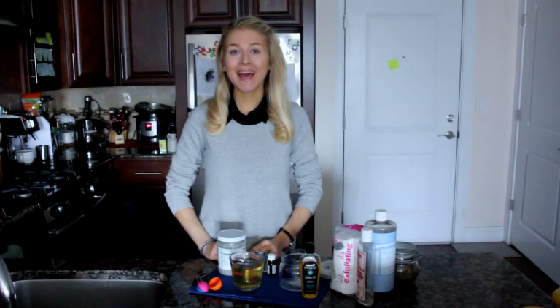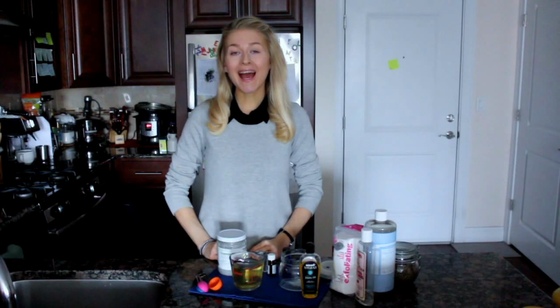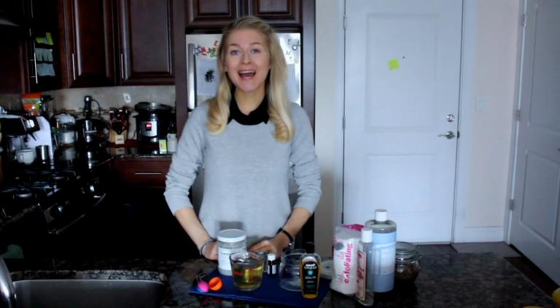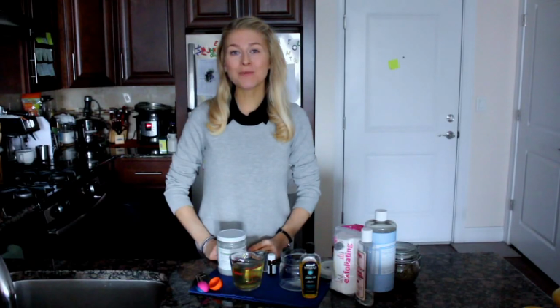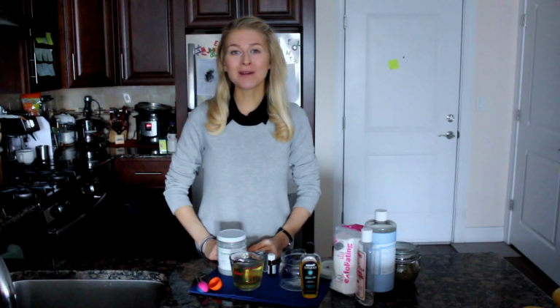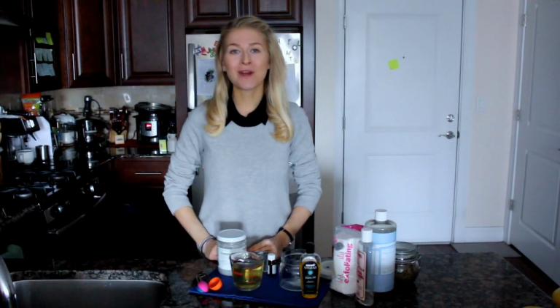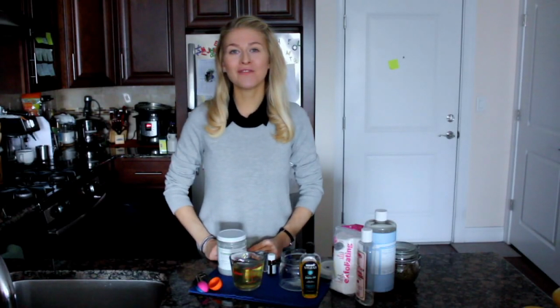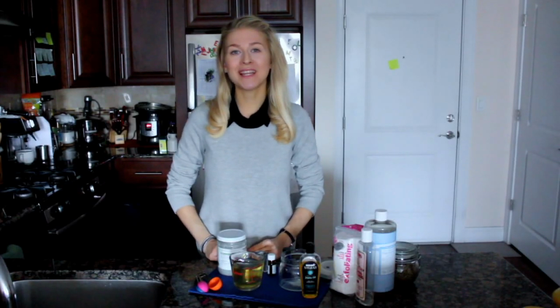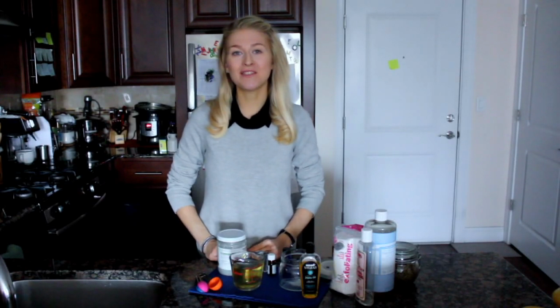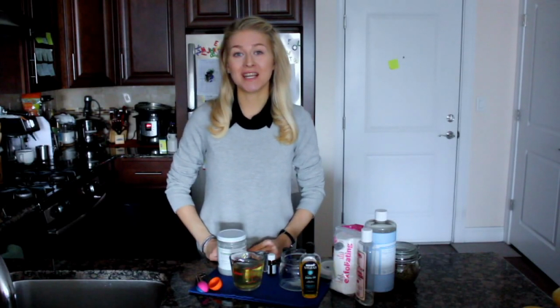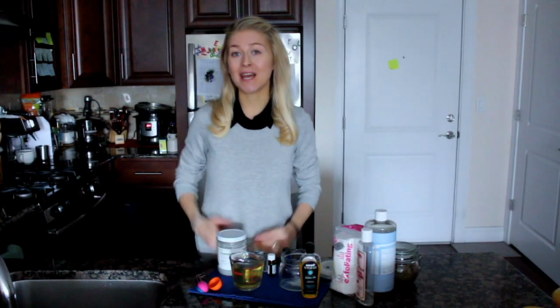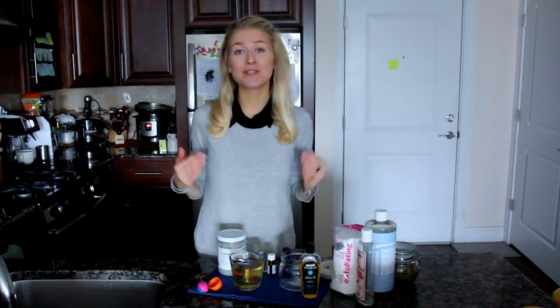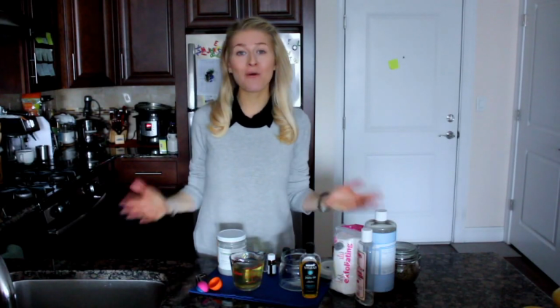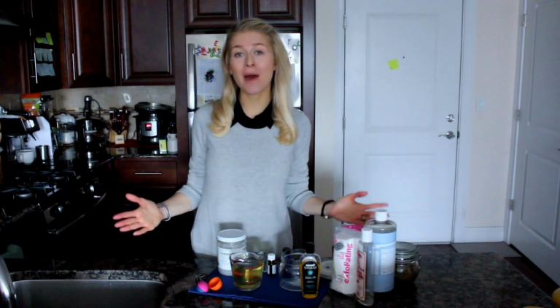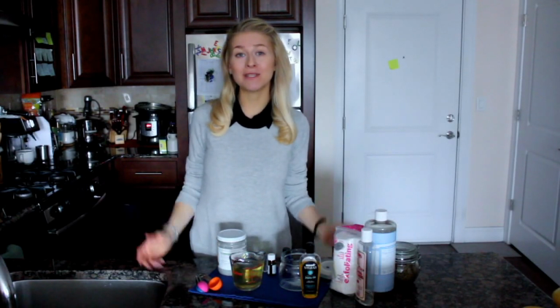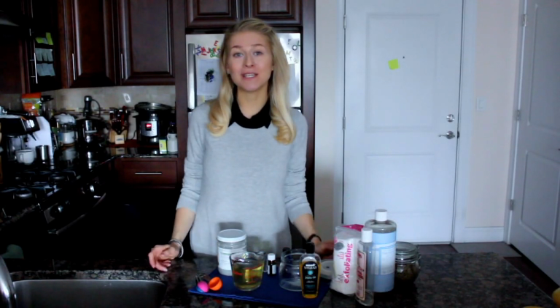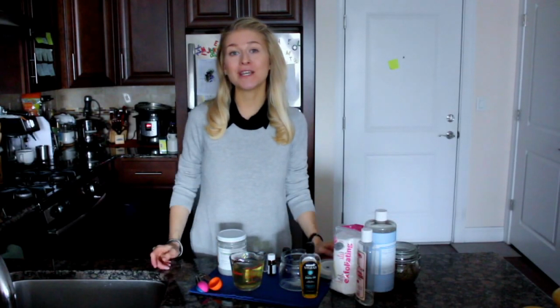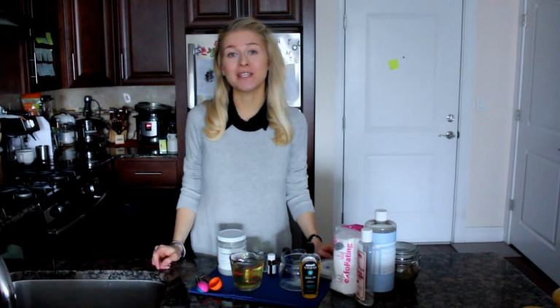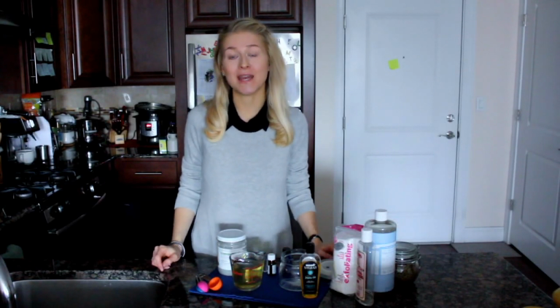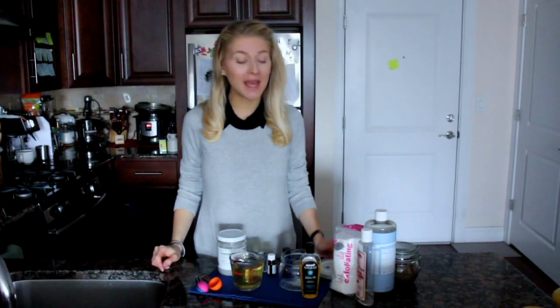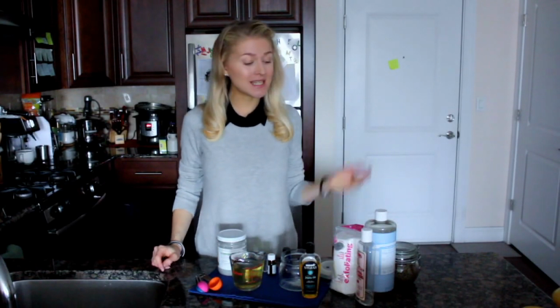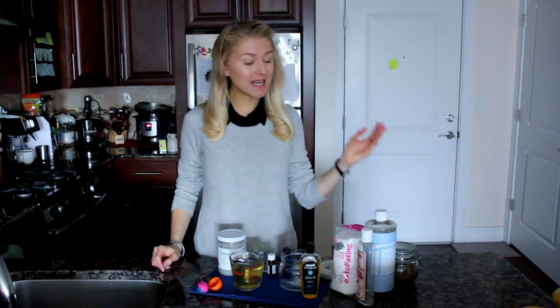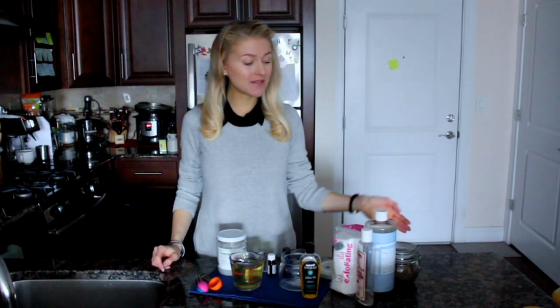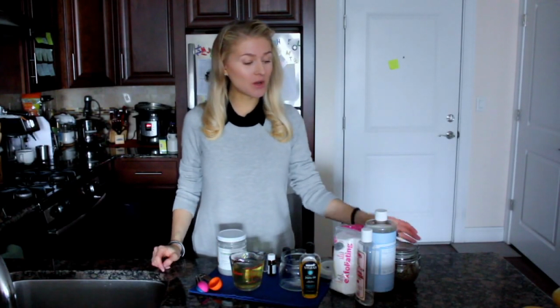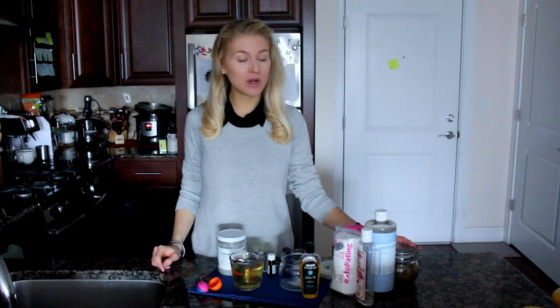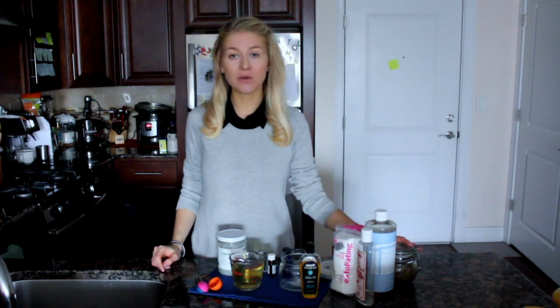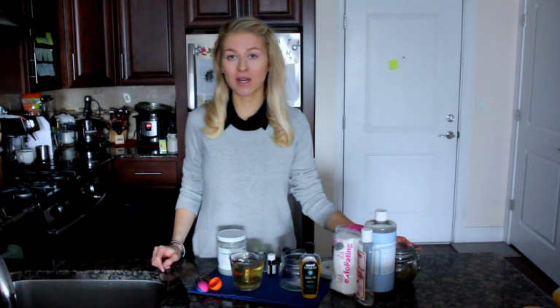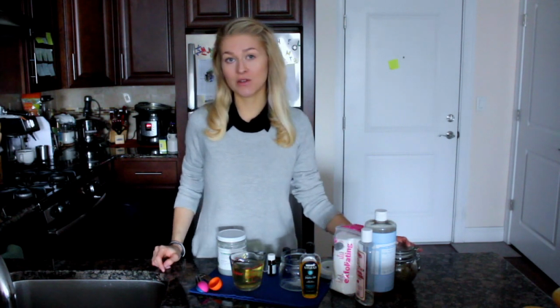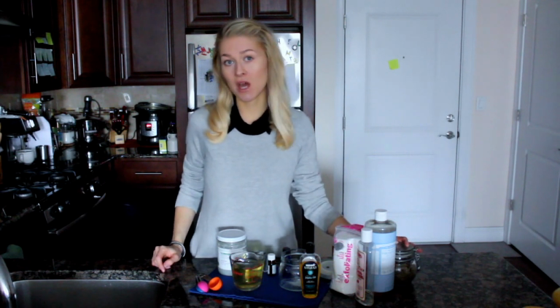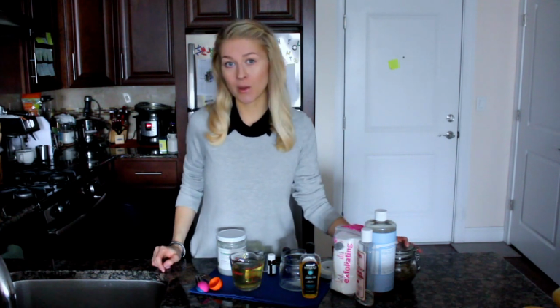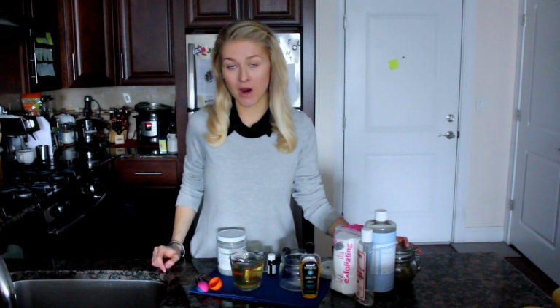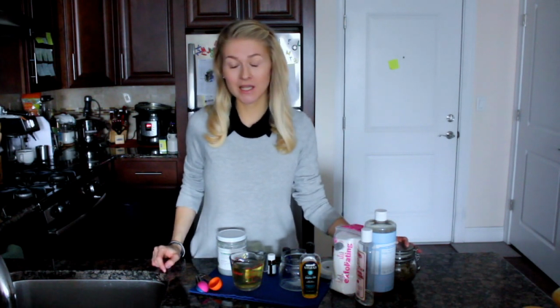Hi guys, welcome to Comfort Life channel. I am so happy to see you here today. Today in this video we are doing another DIY product.